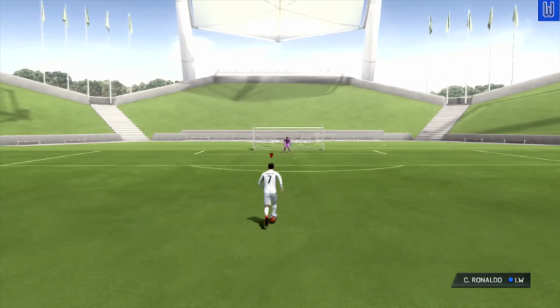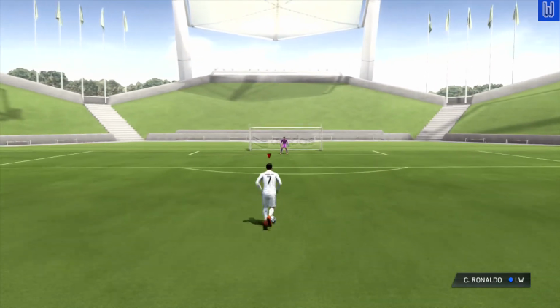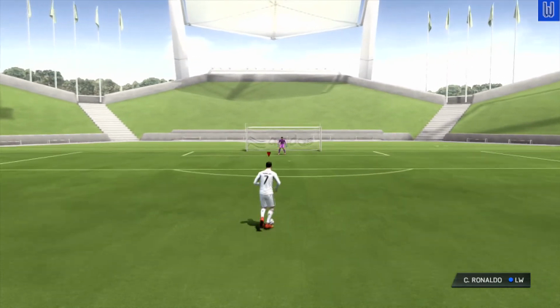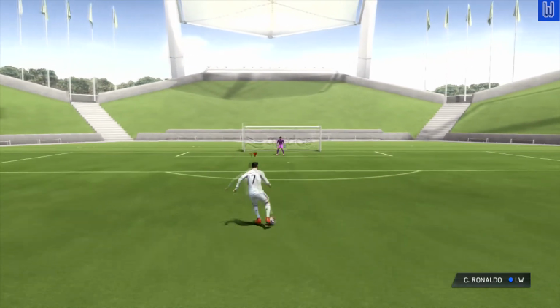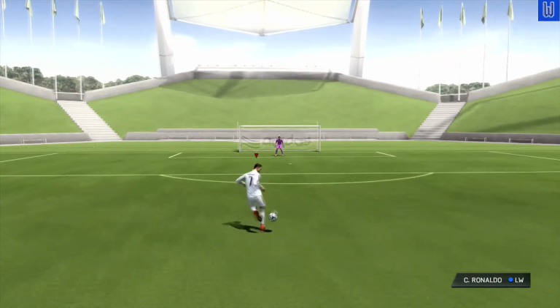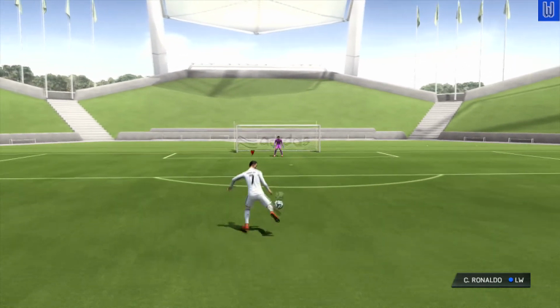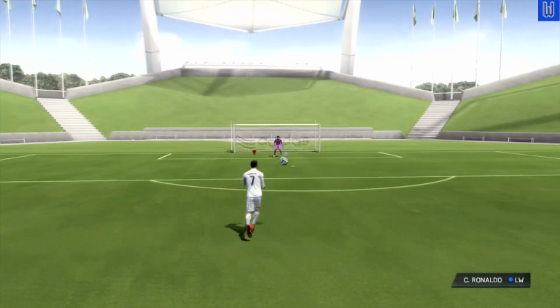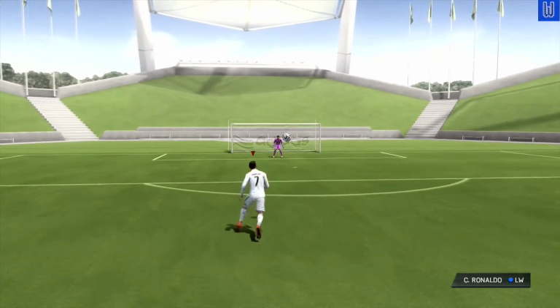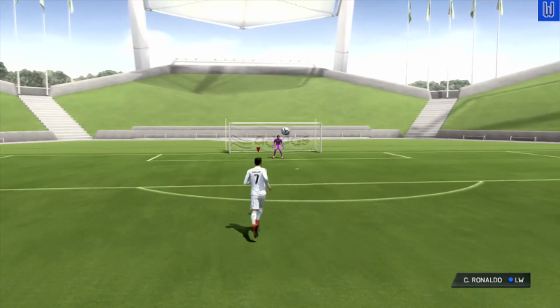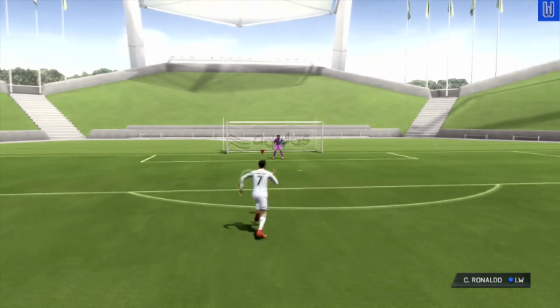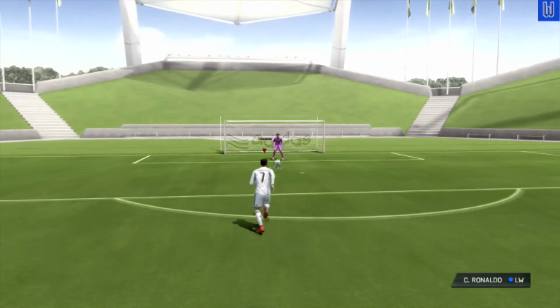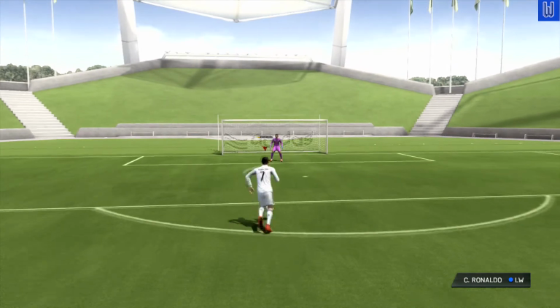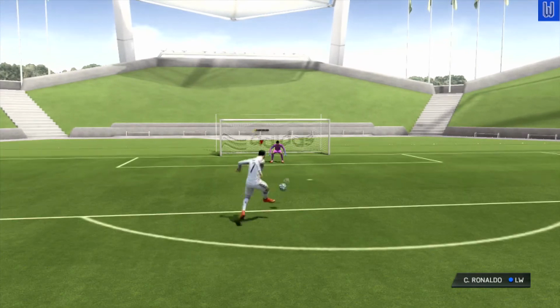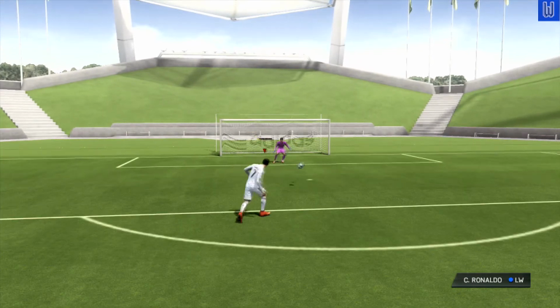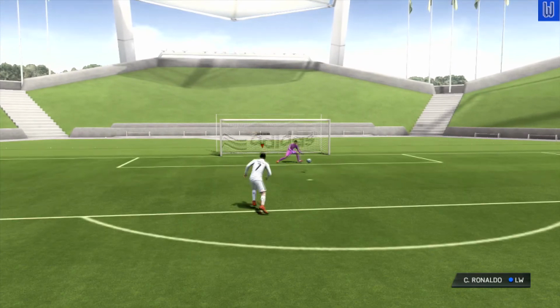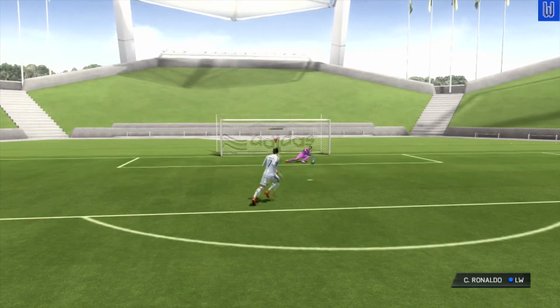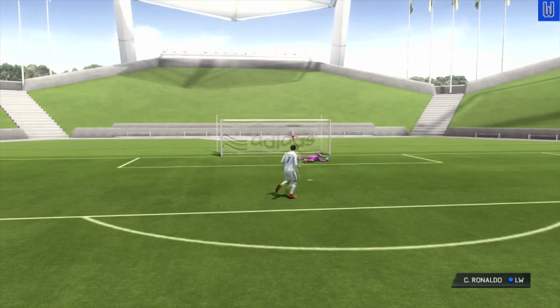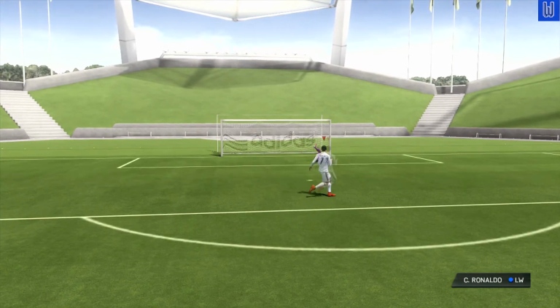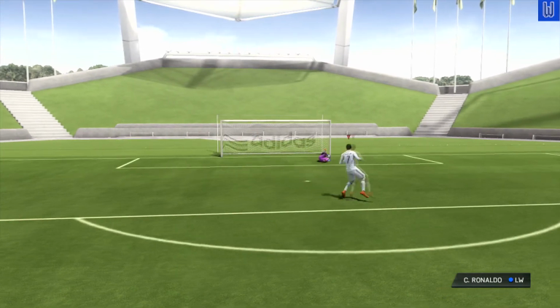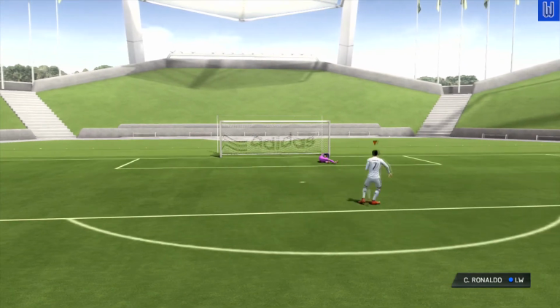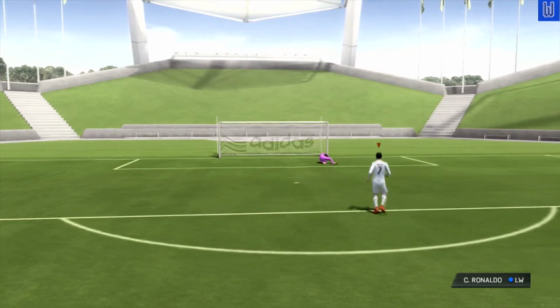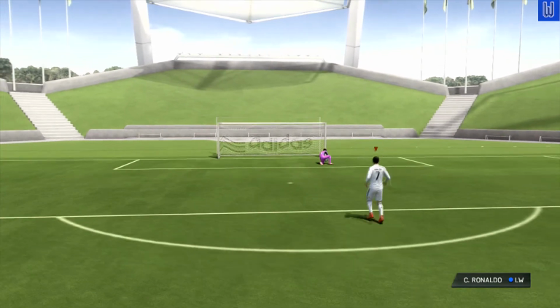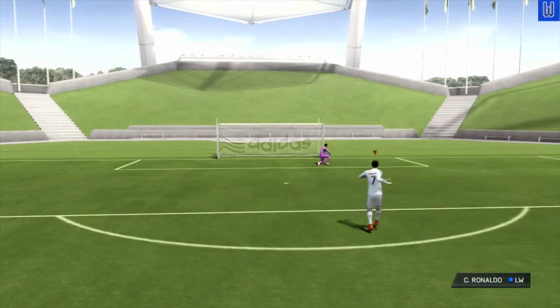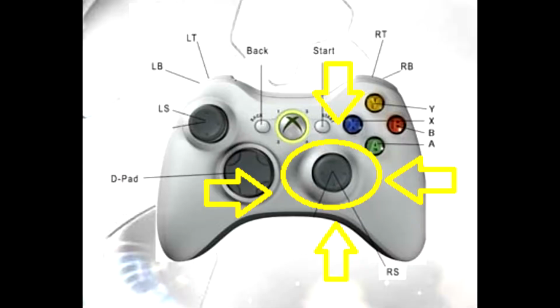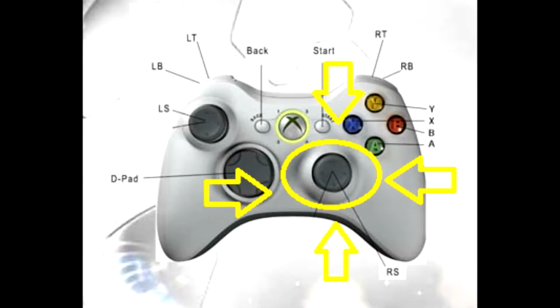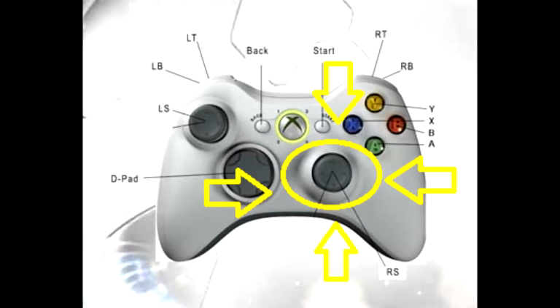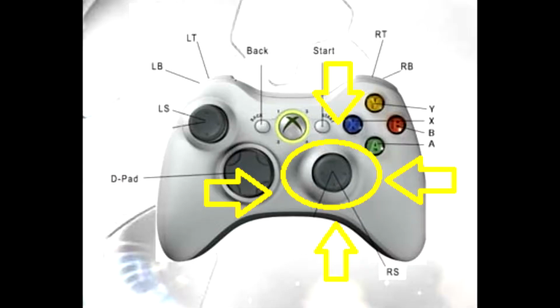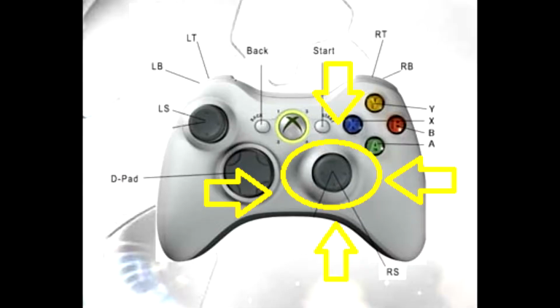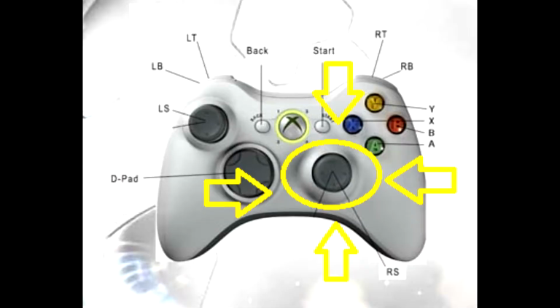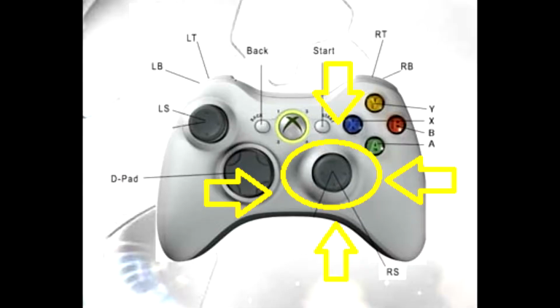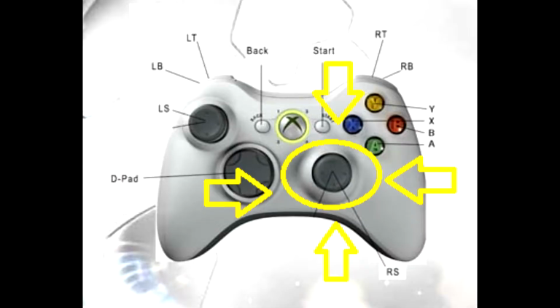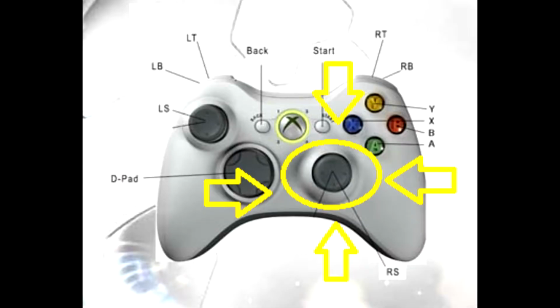For these tricks you need a player with 4-star skill moves, and the only button you need to use is R3 or the right analog stick.